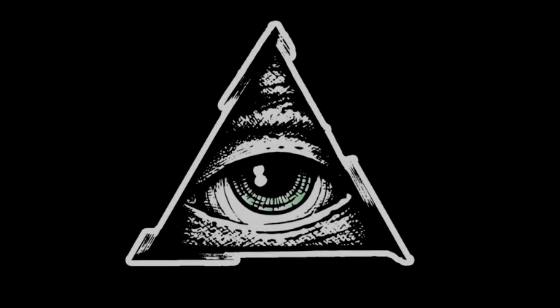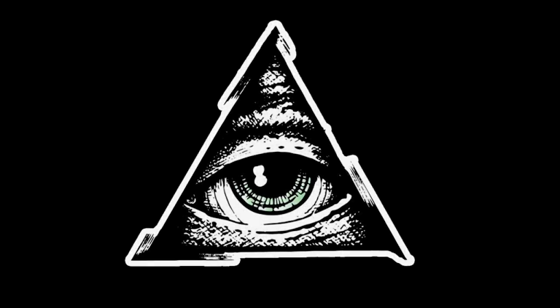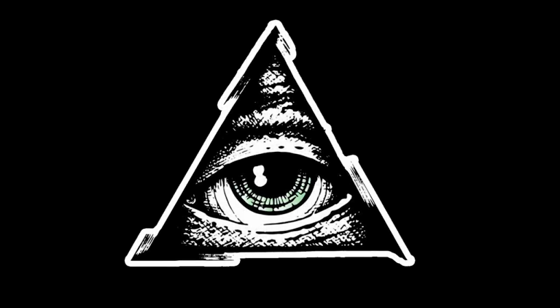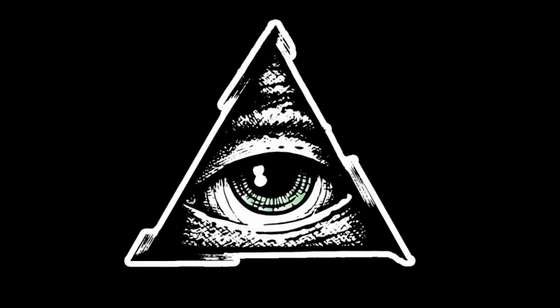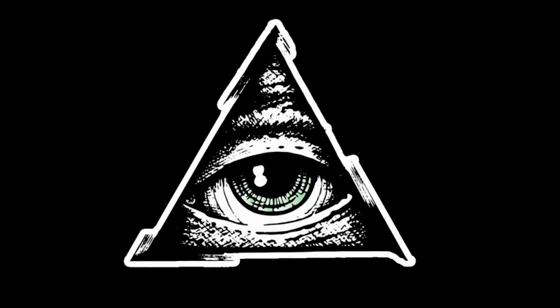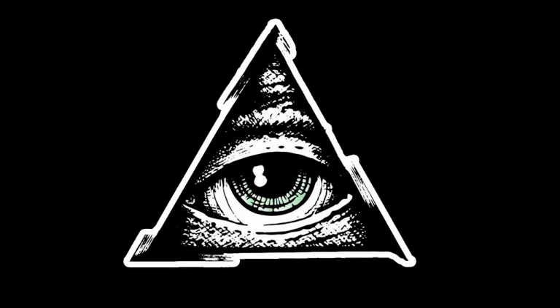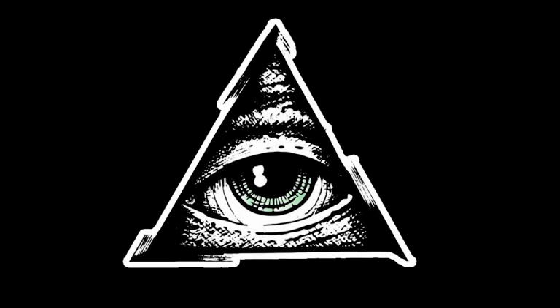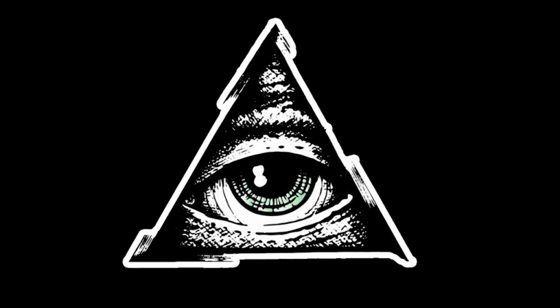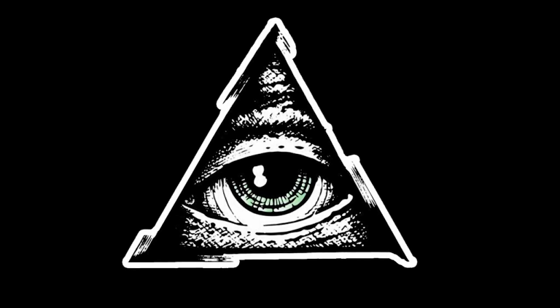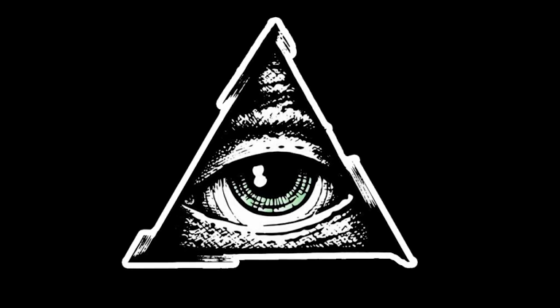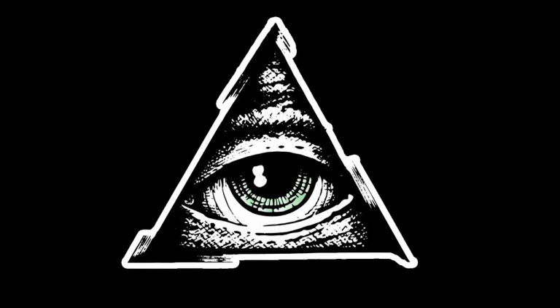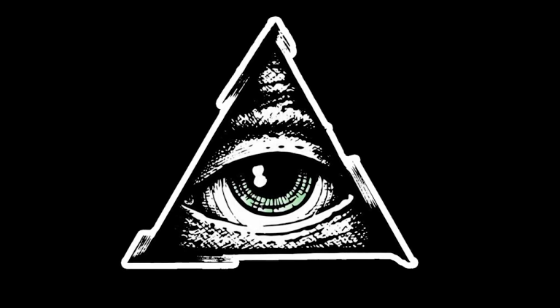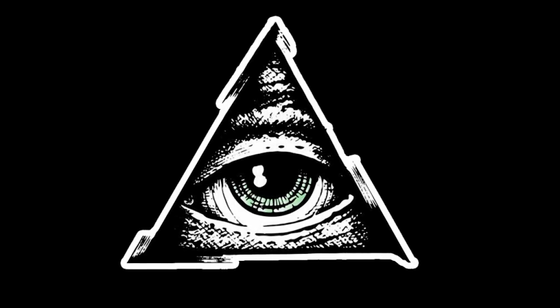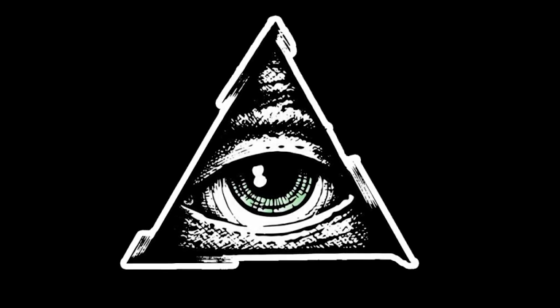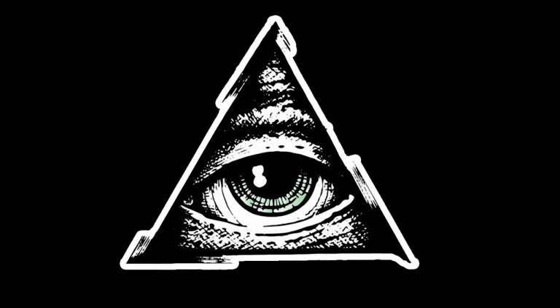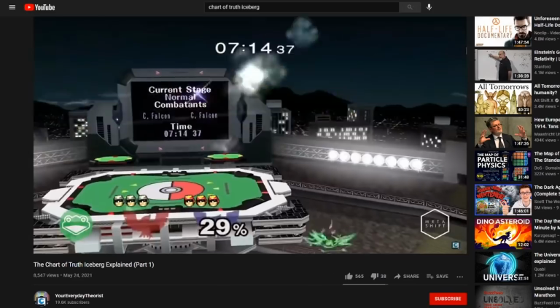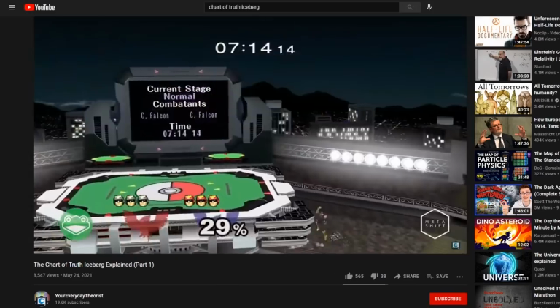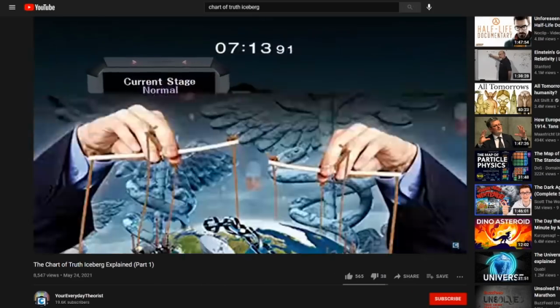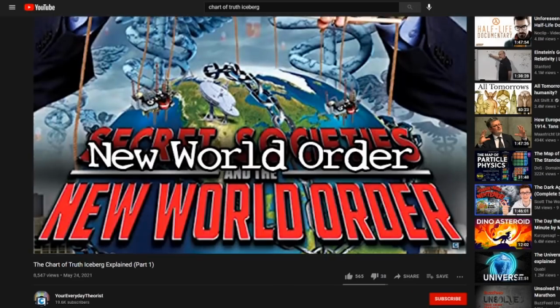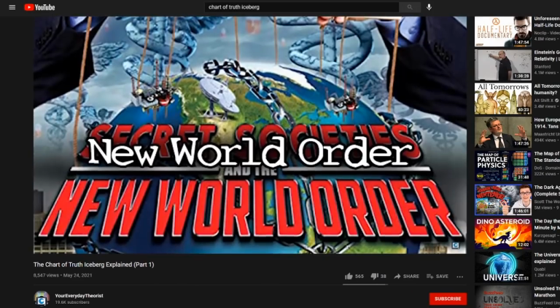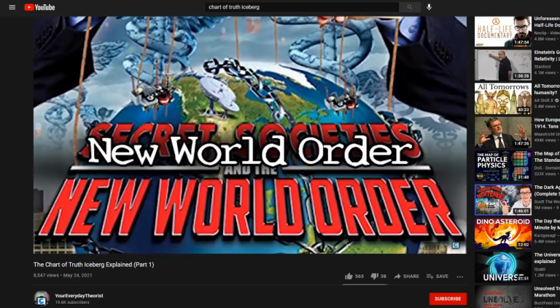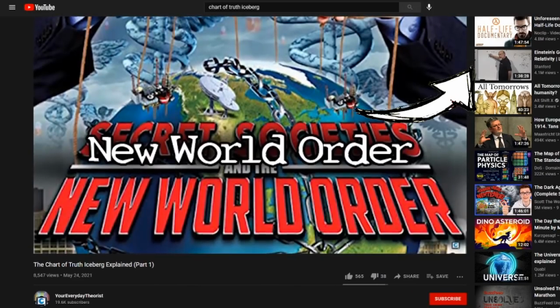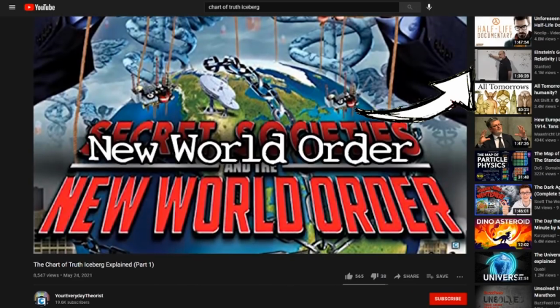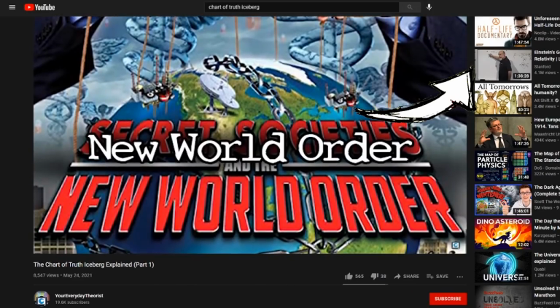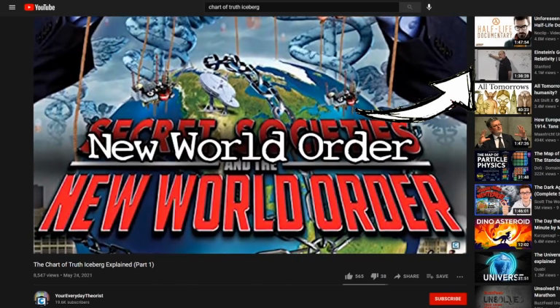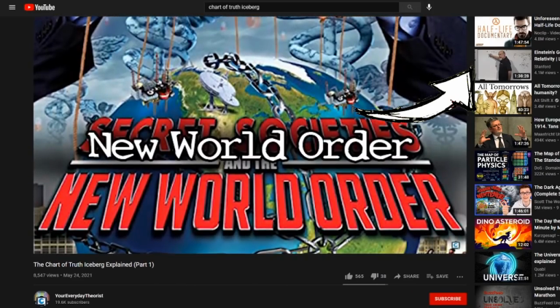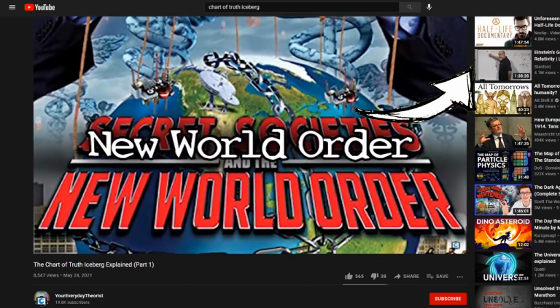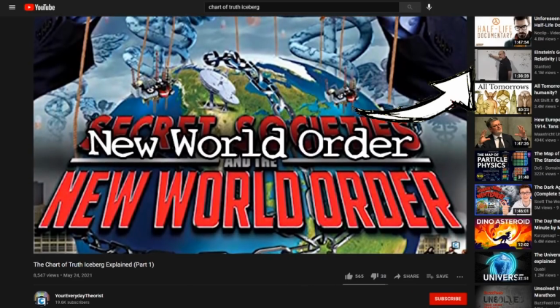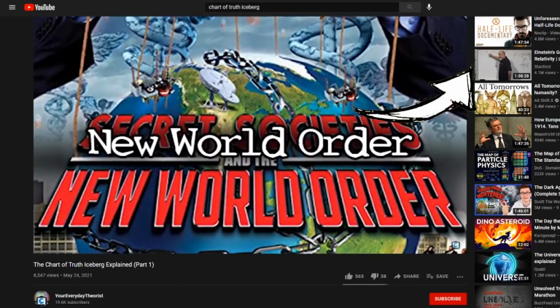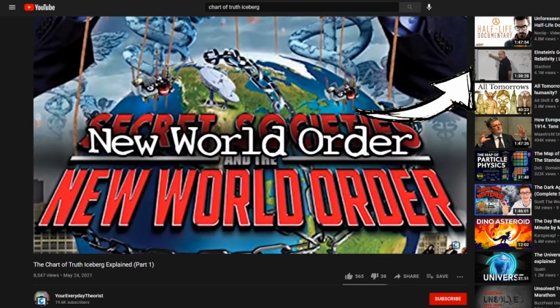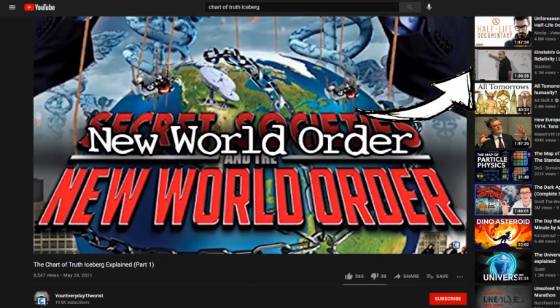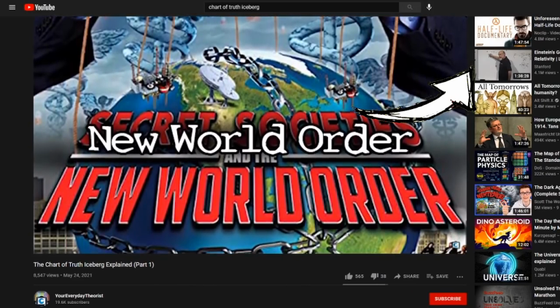Welcome to the Chart of Truth, Layer 2. For those who missed part 1, go ahead and click here or check the description for a link to that video.